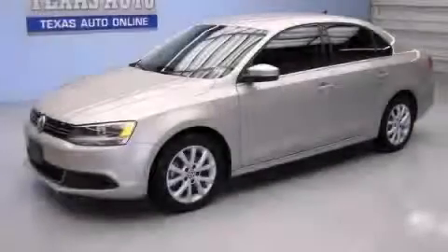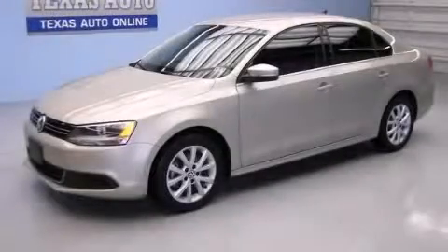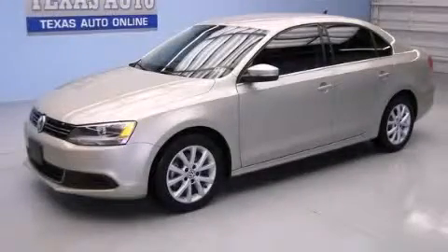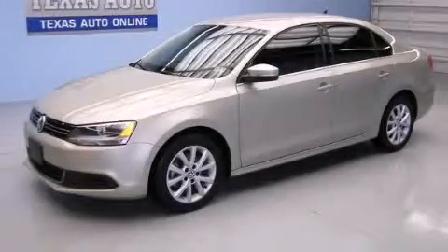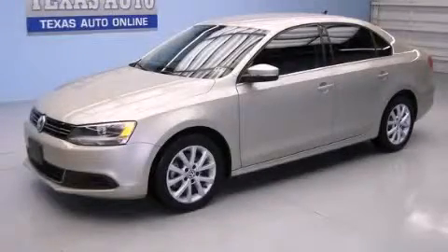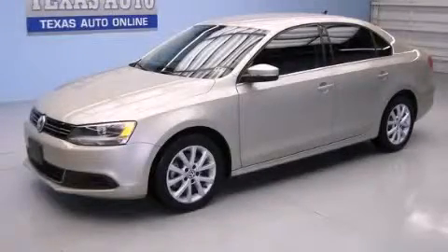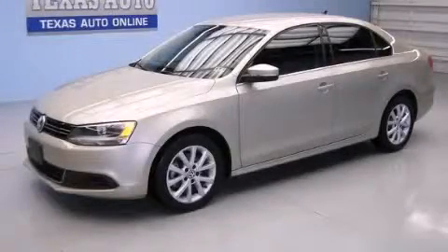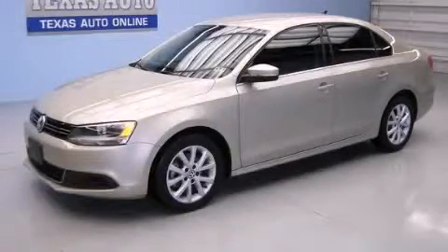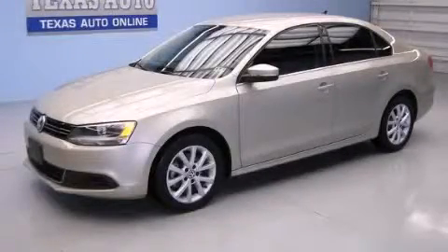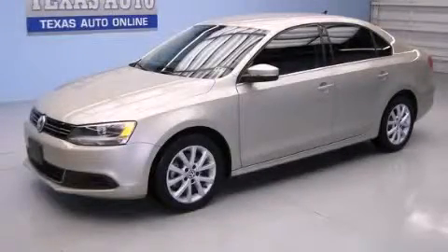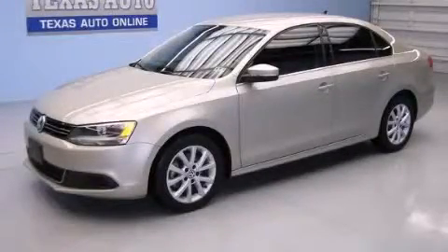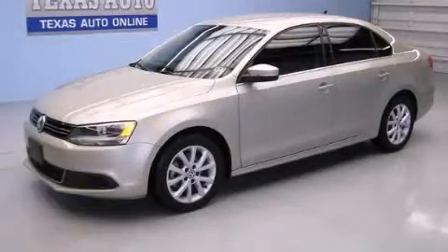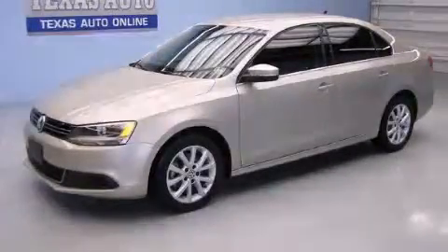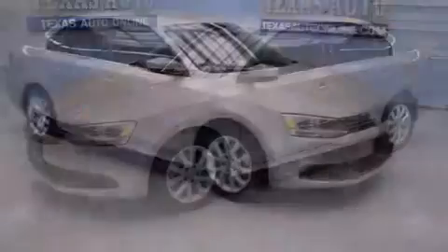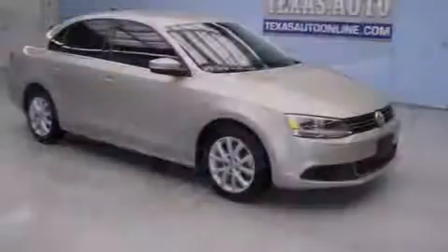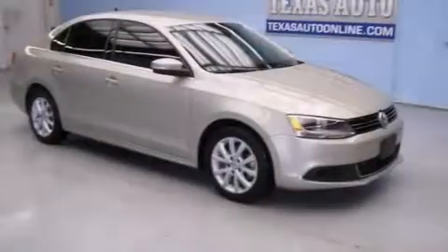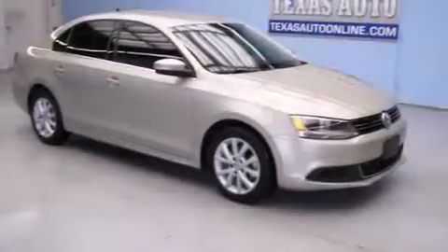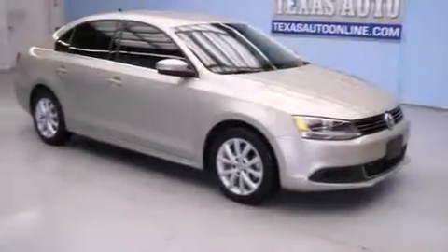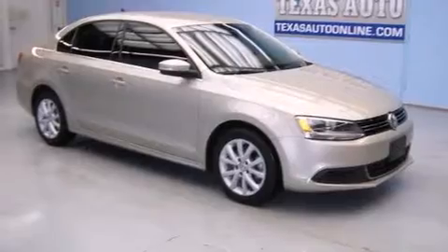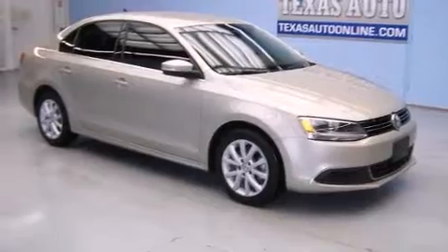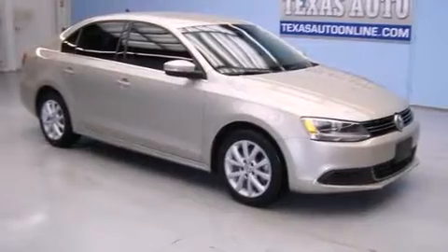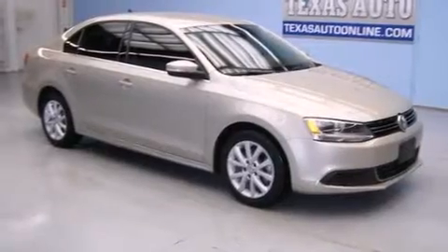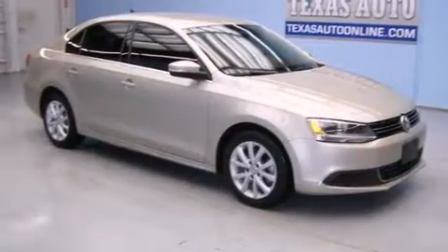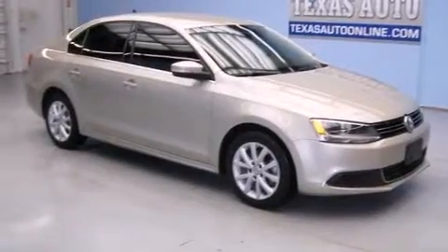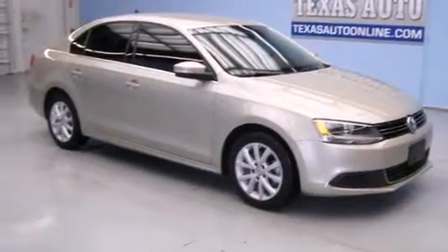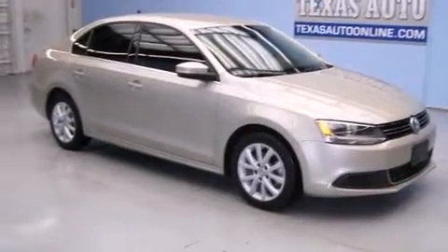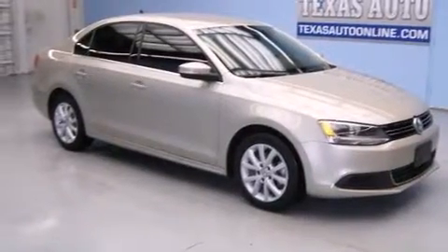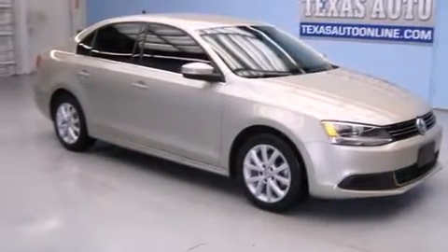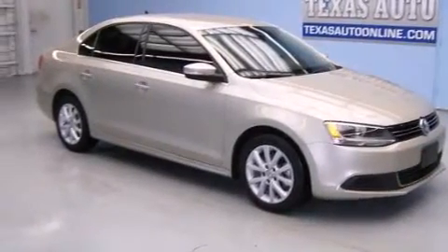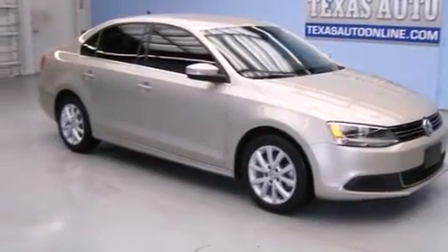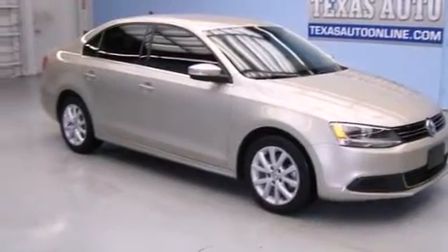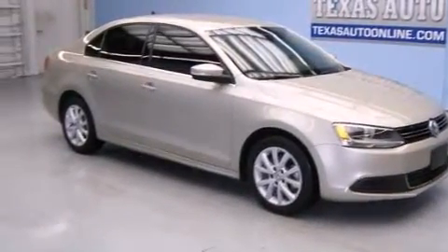This is a 2013 Volkswagen Jetta. It has a 2.5-liter, five-cylinder engine and an automatic transmission.